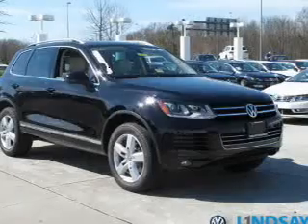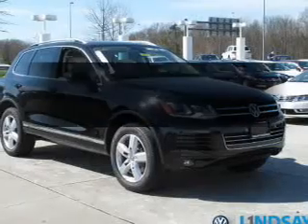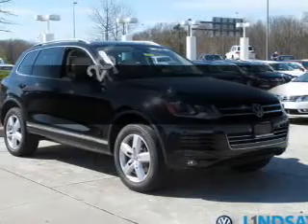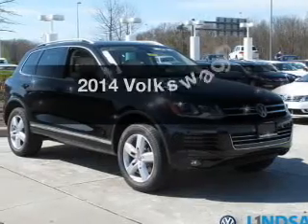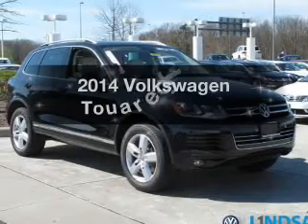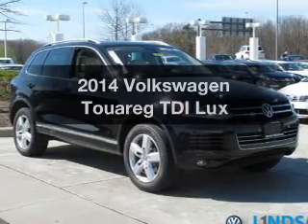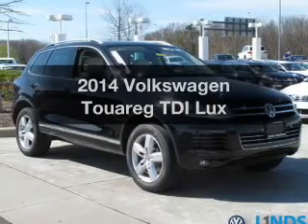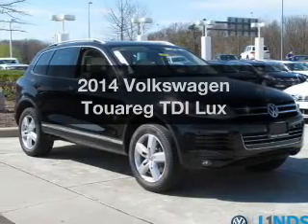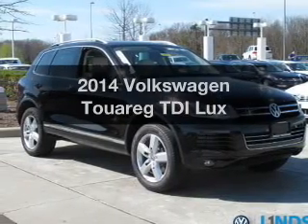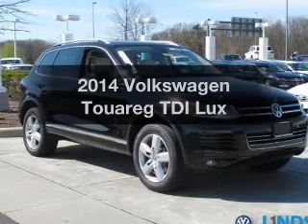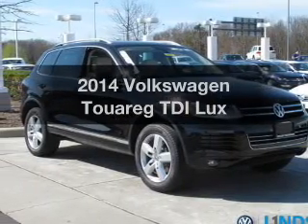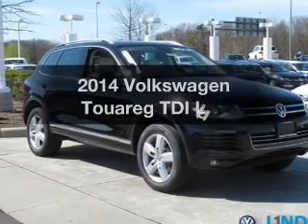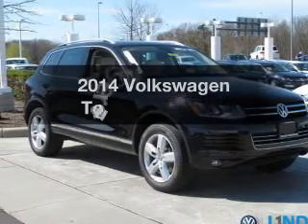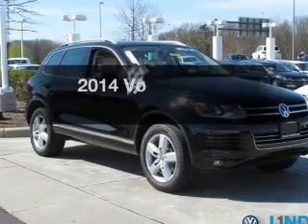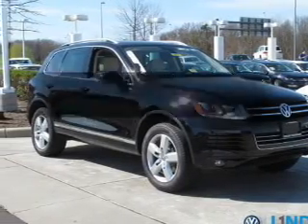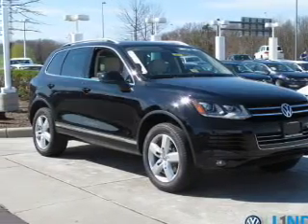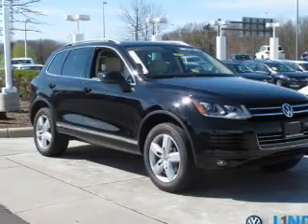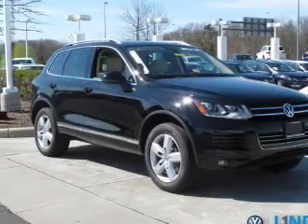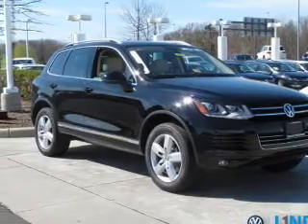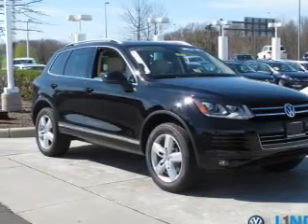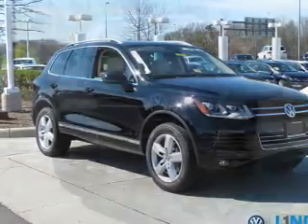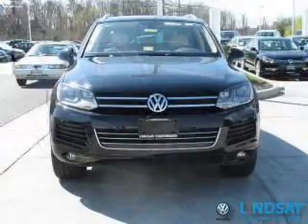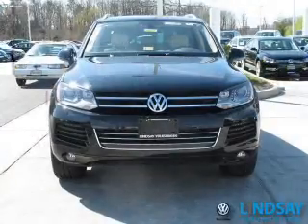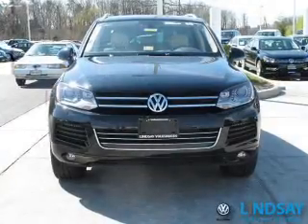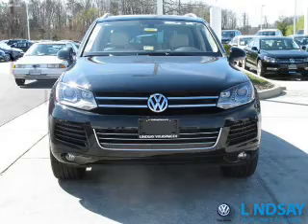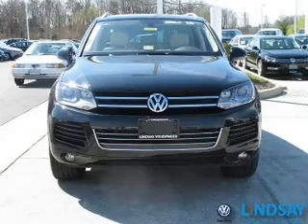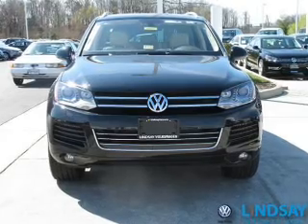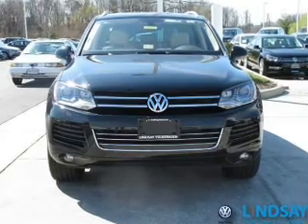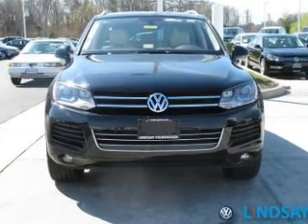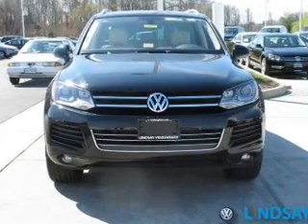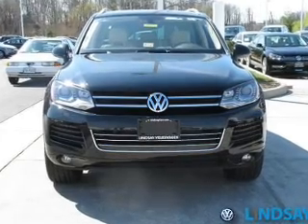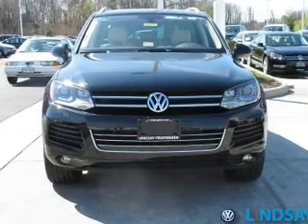Get noticed in this 2014 Volkswagen Touareg. If you're looking for an automobile with great attributes, look no further.